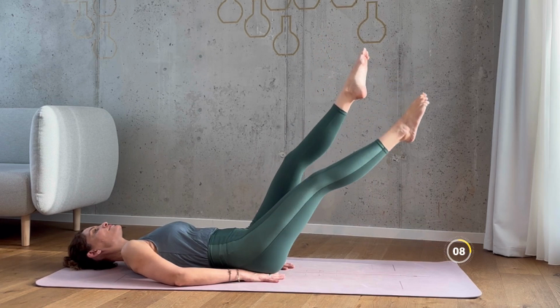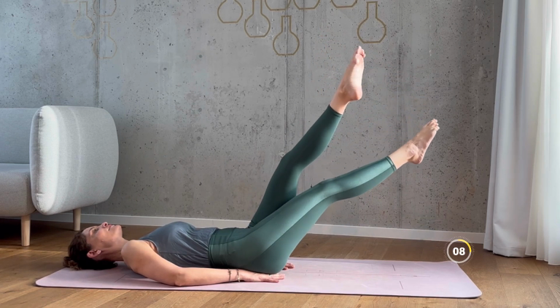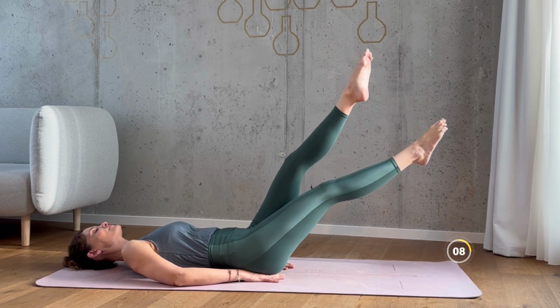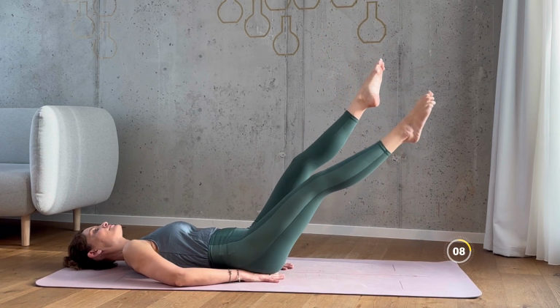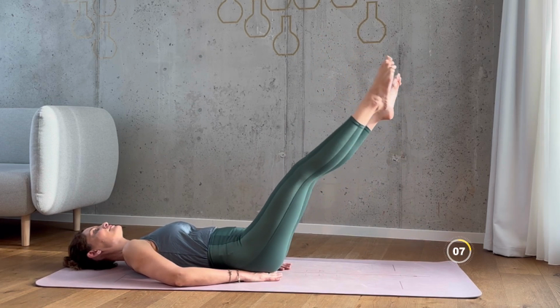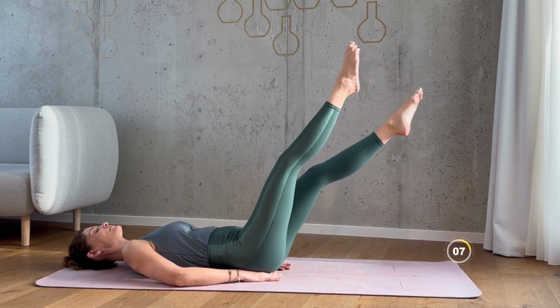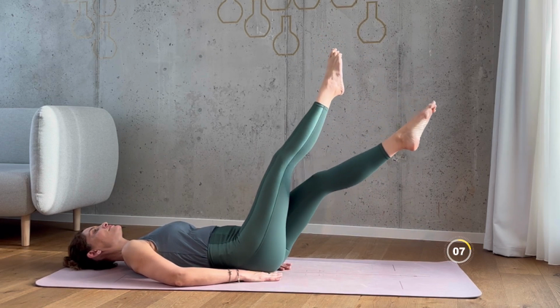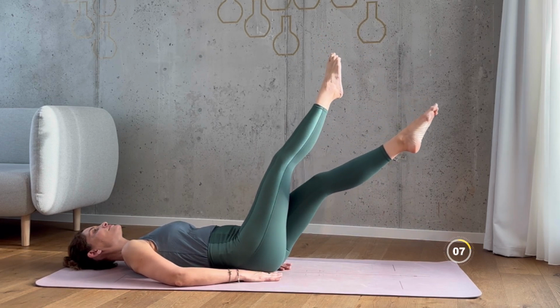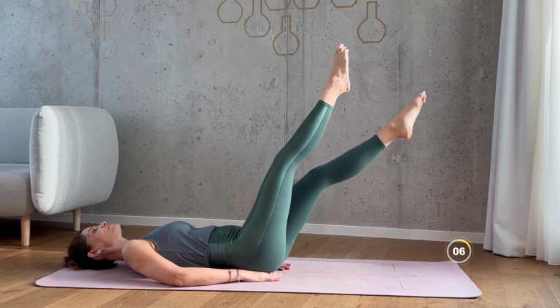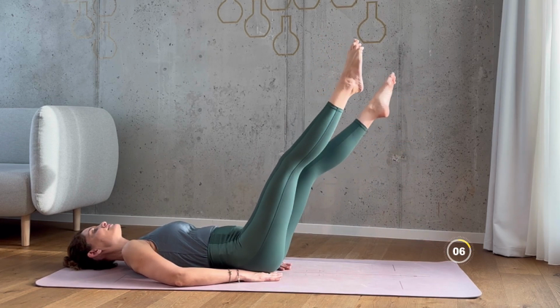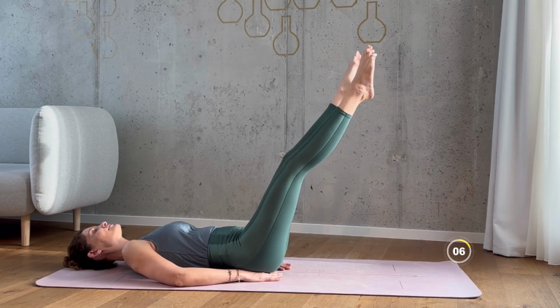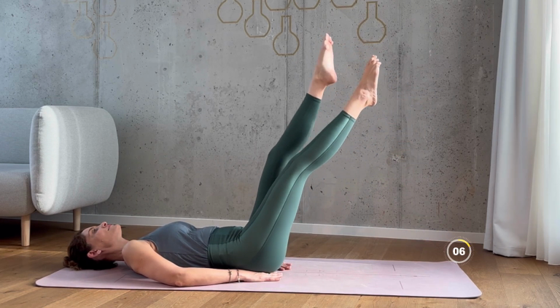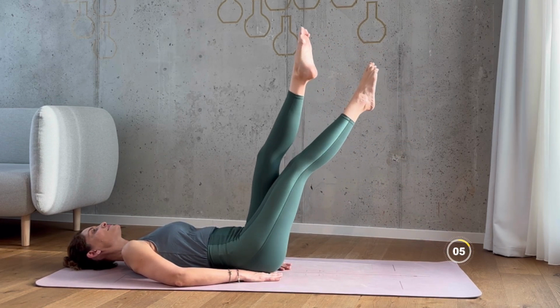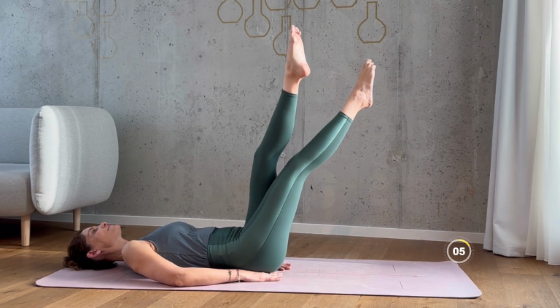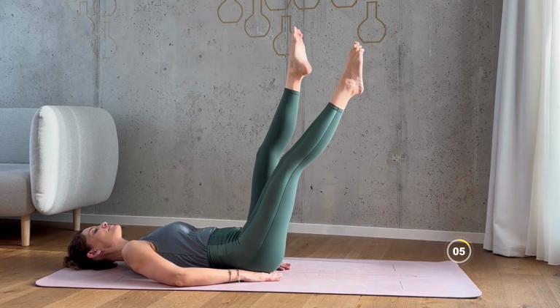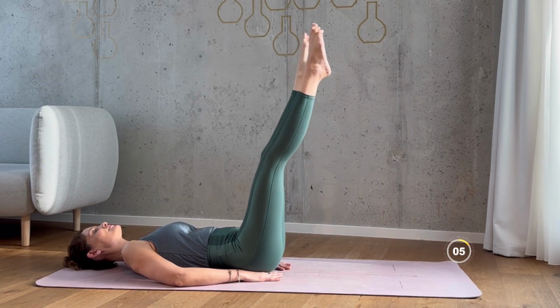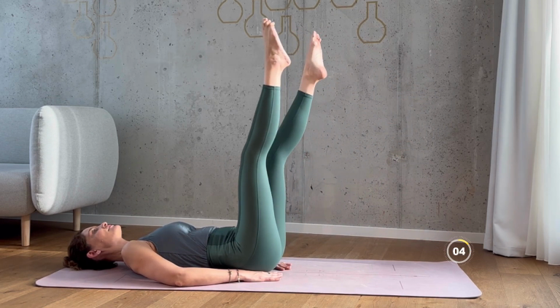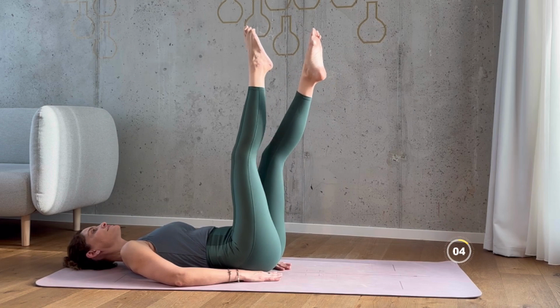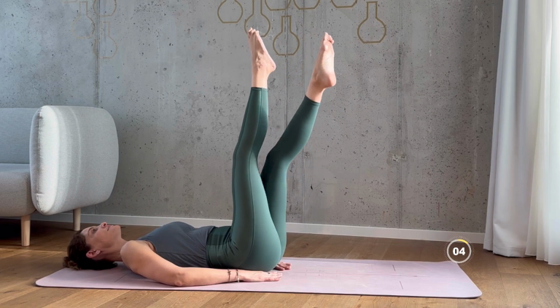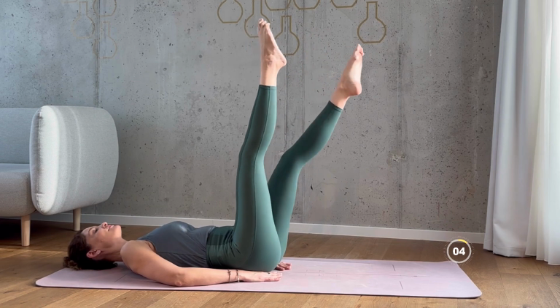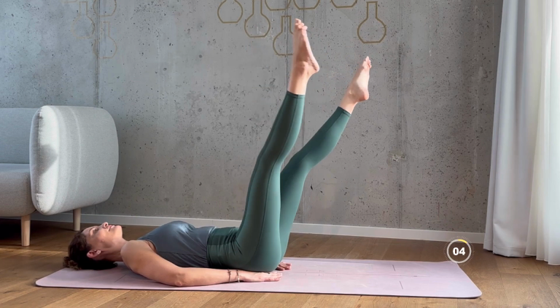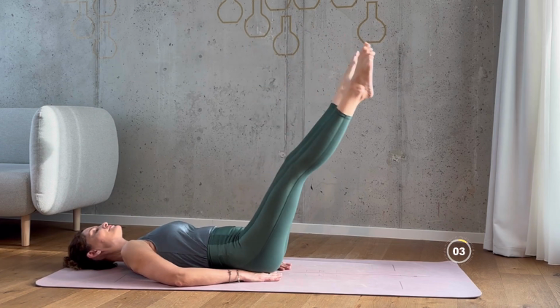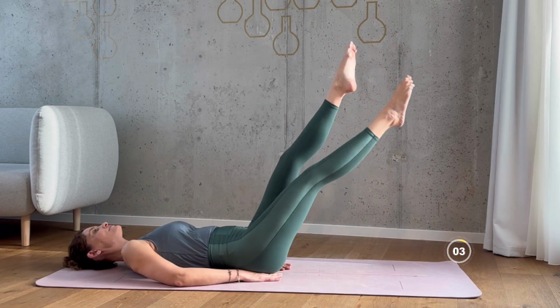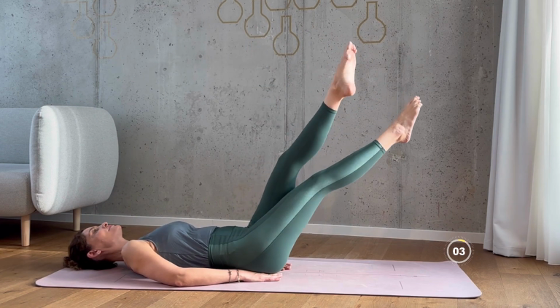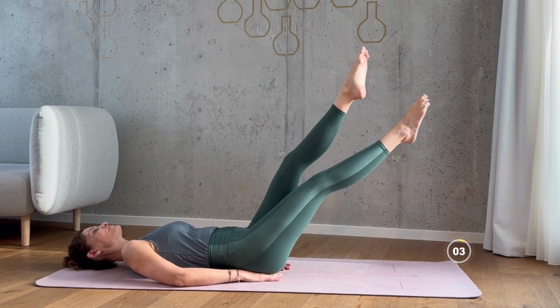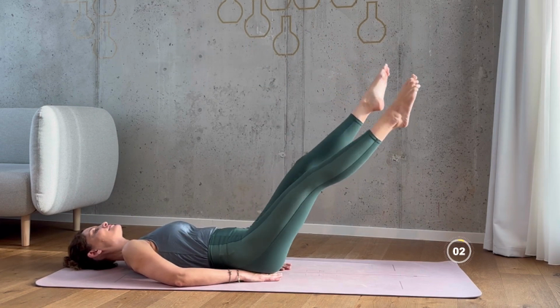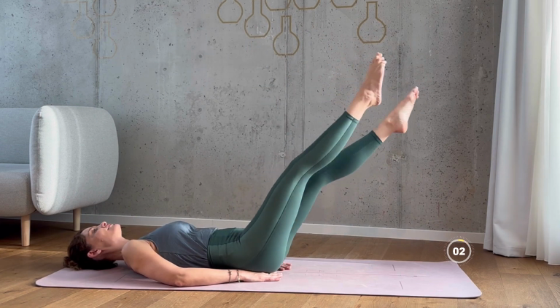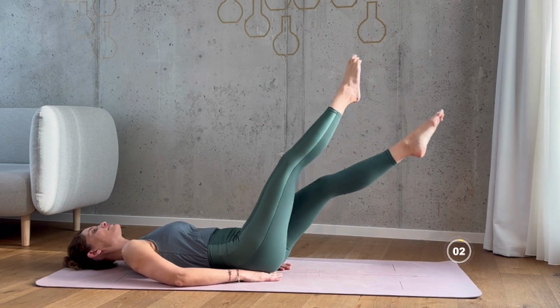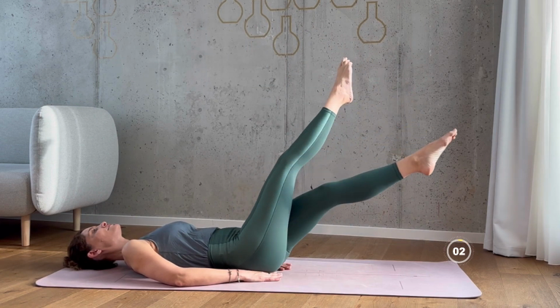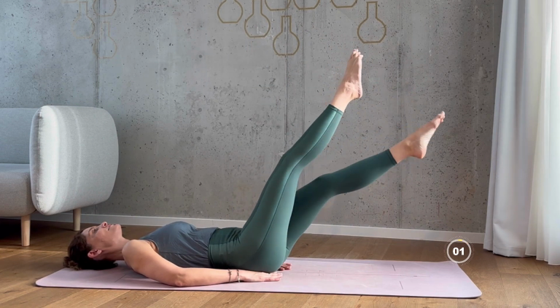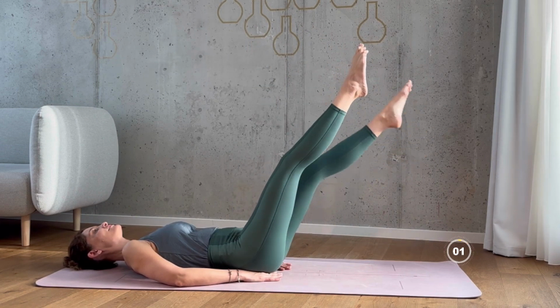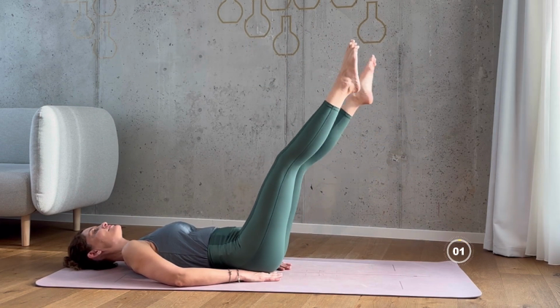Keep breathing — you're almost done with this exercise. Well done.